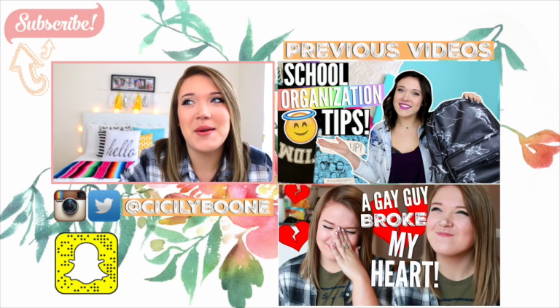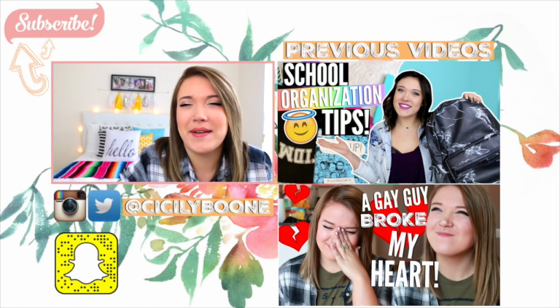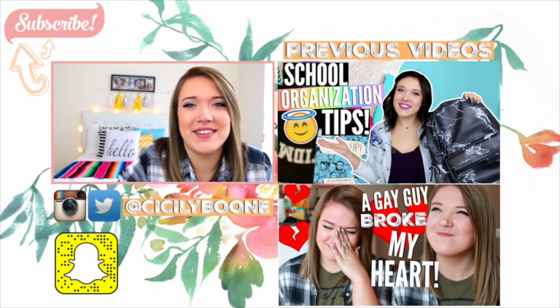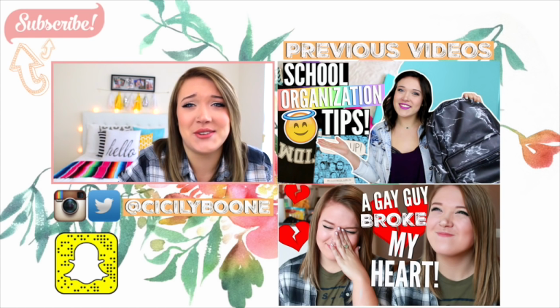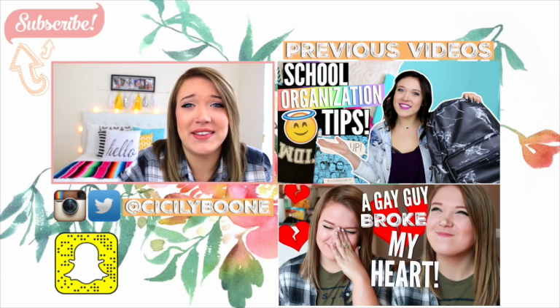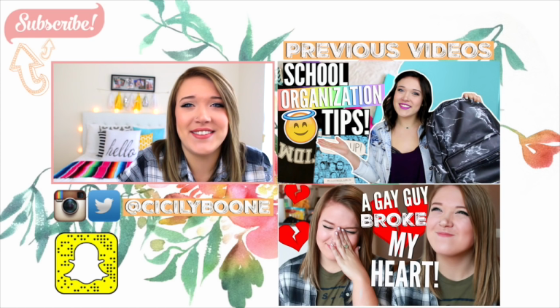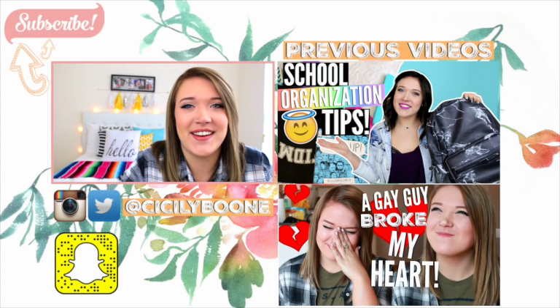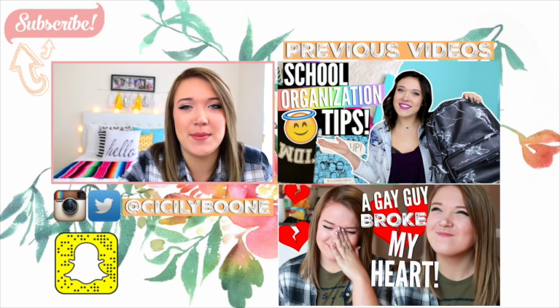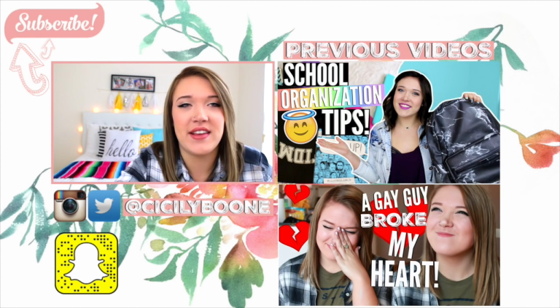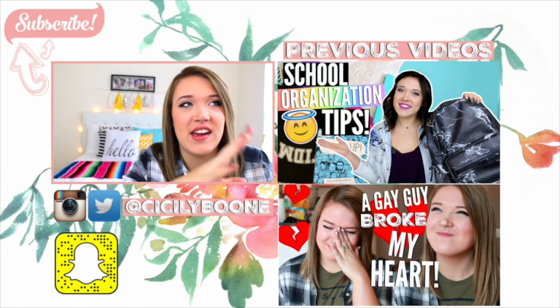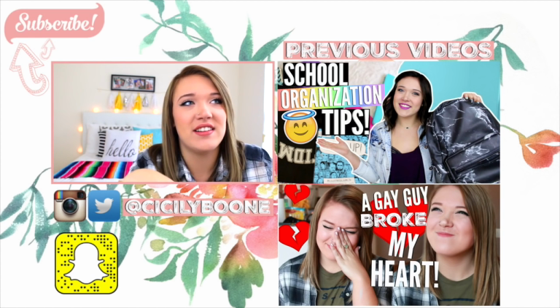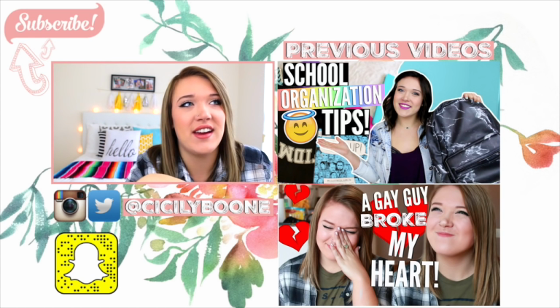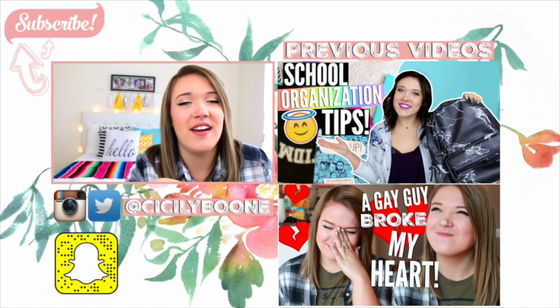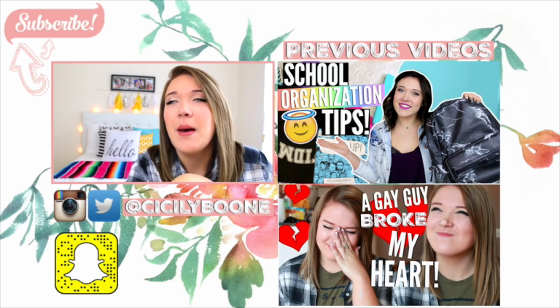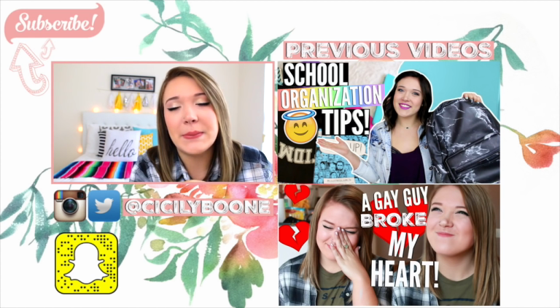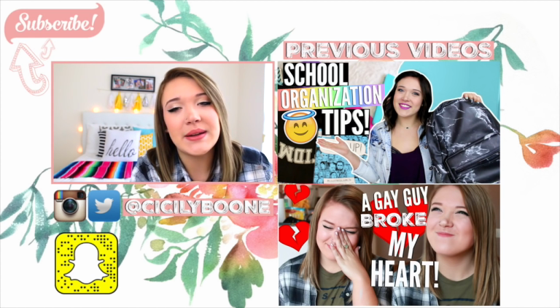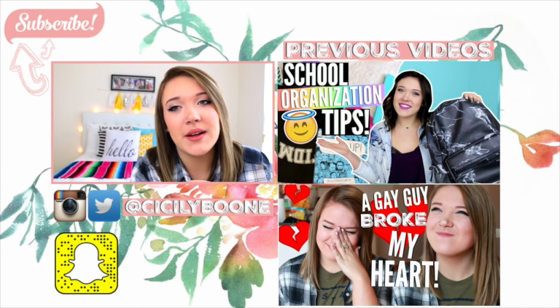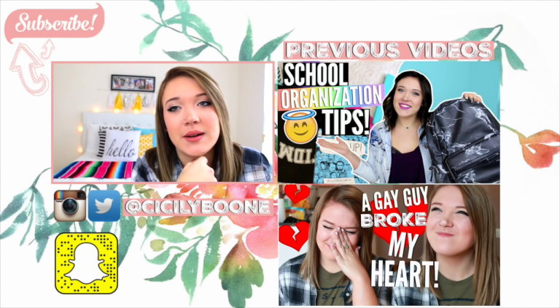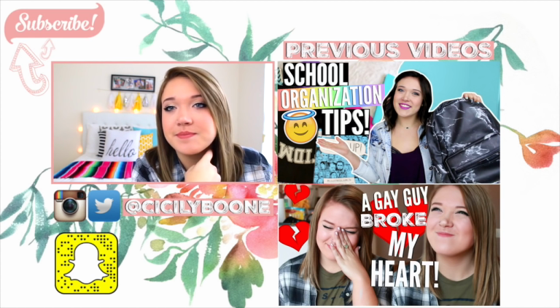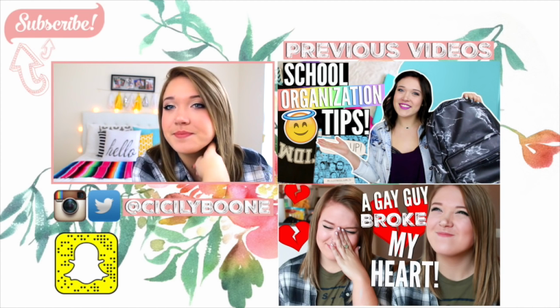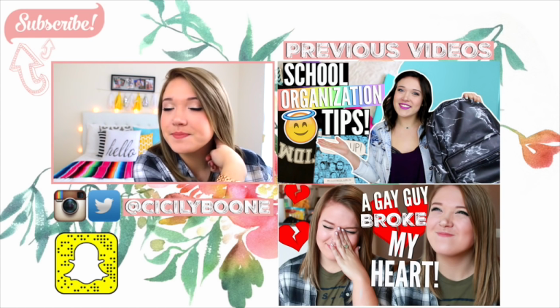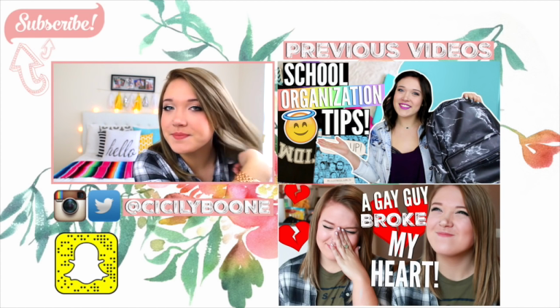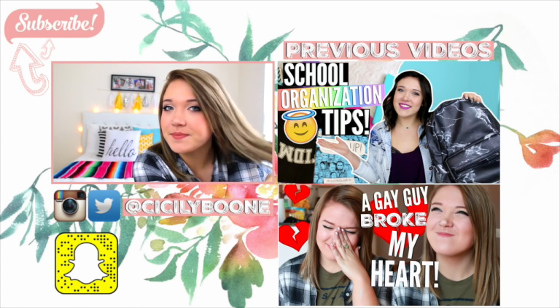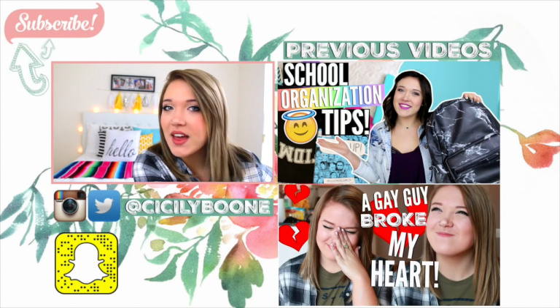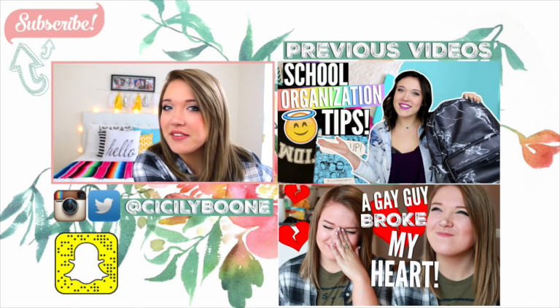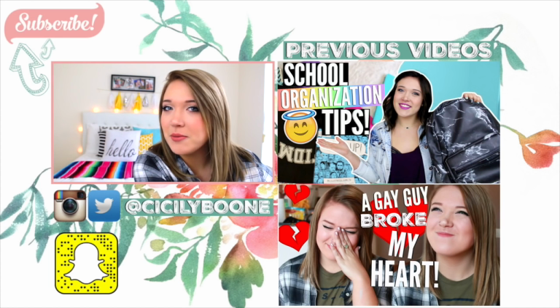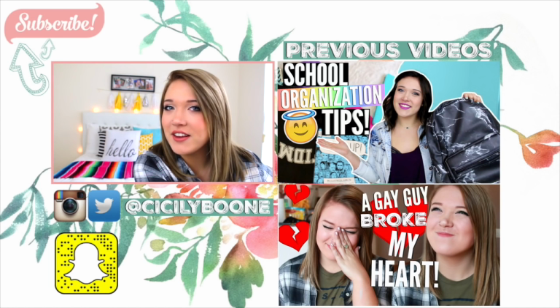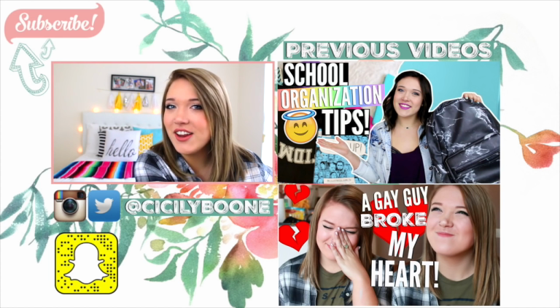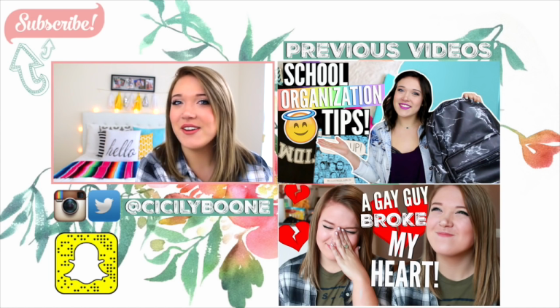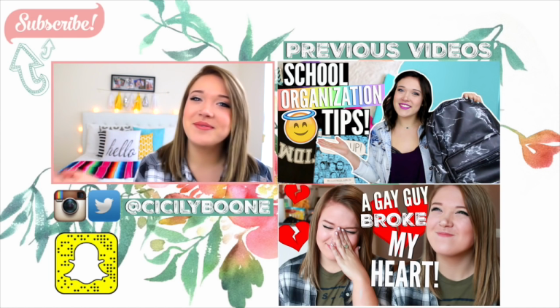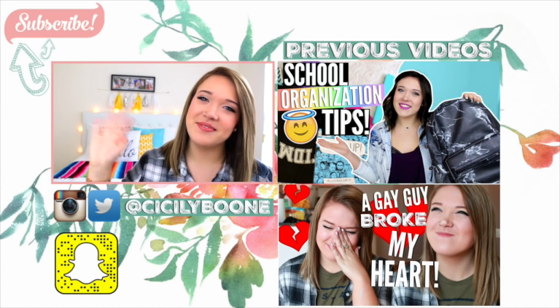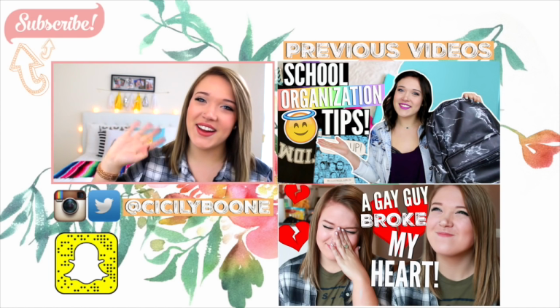I hope you guys enjoyed this. I keep saying 'and yeah' but I'll see you in my next video. Bye.